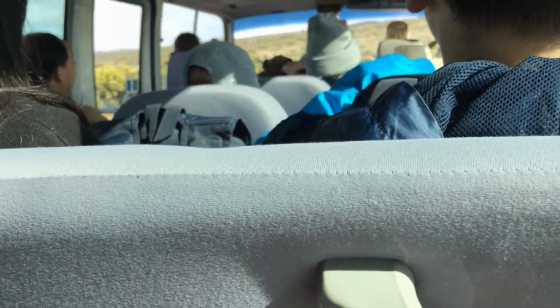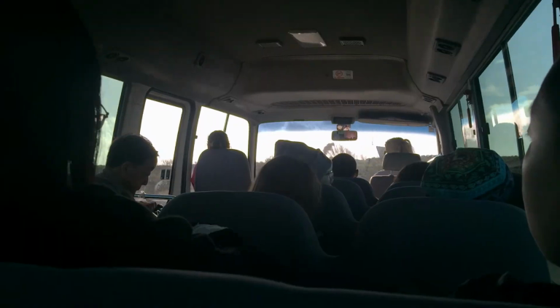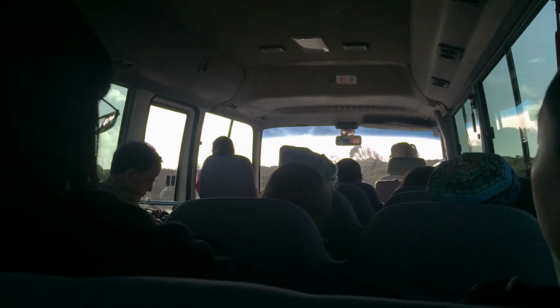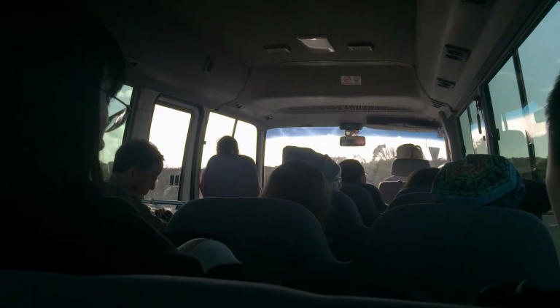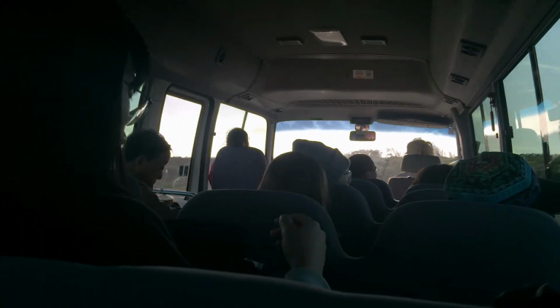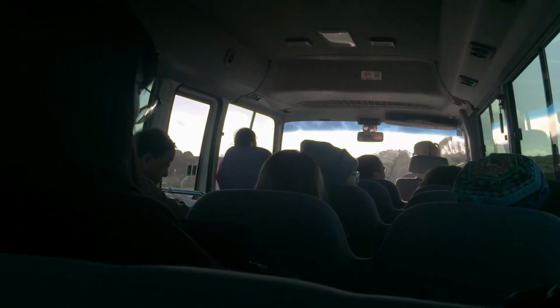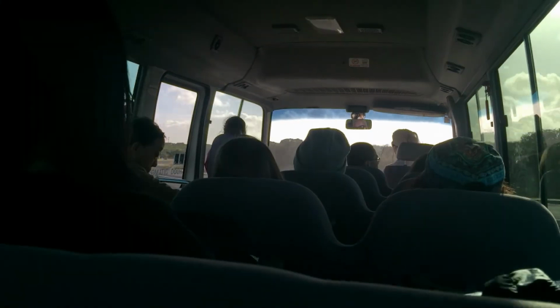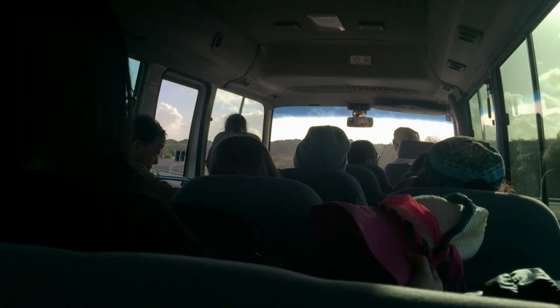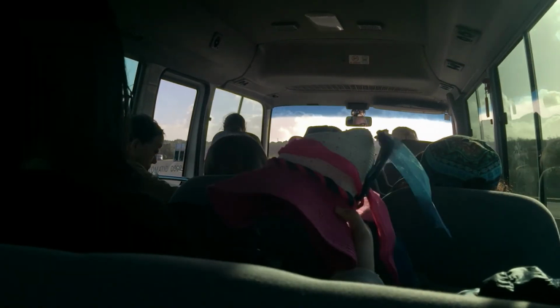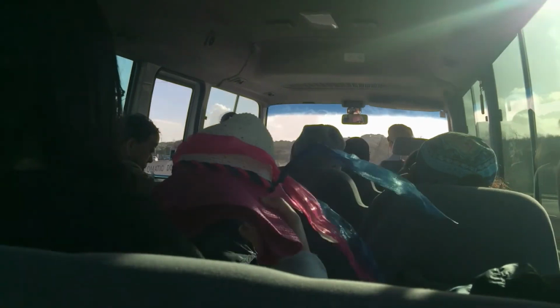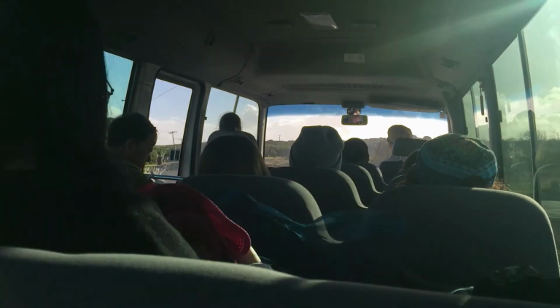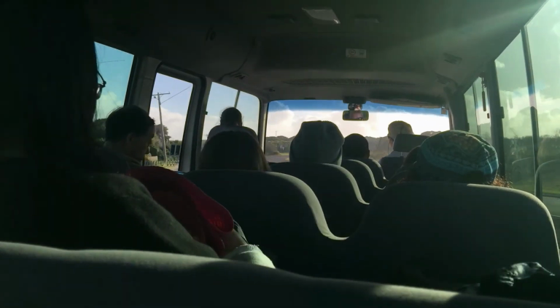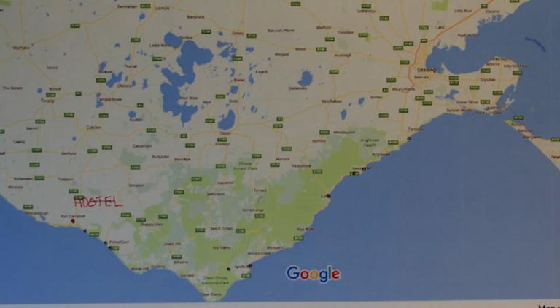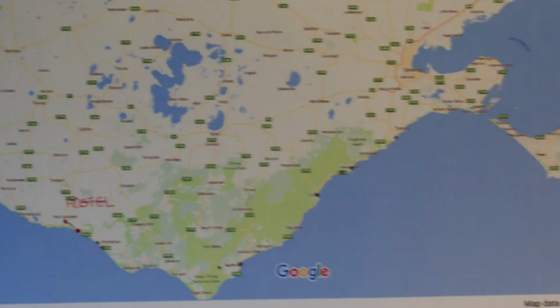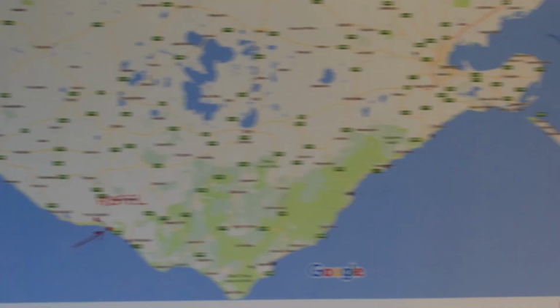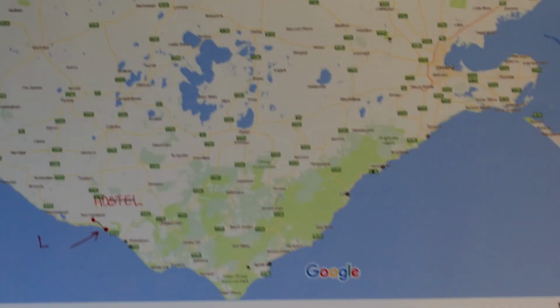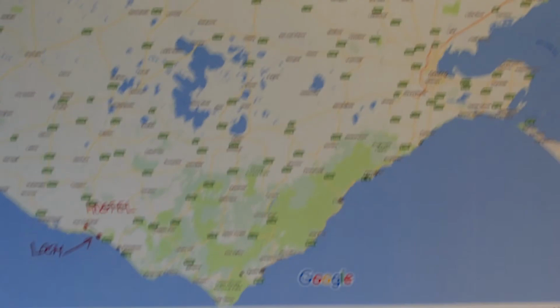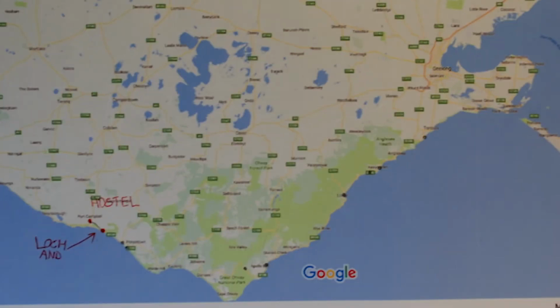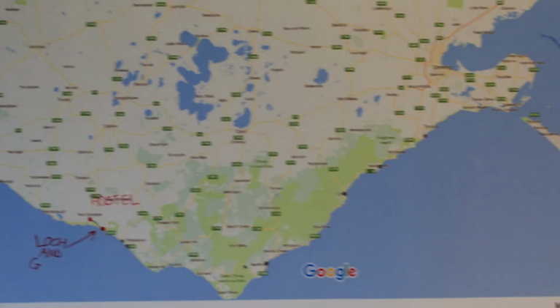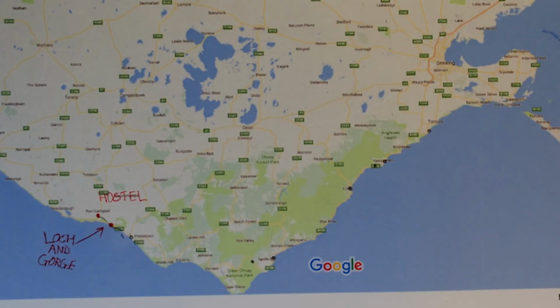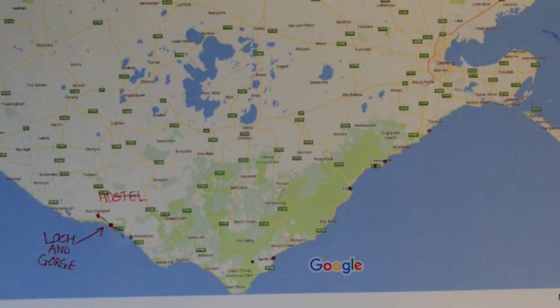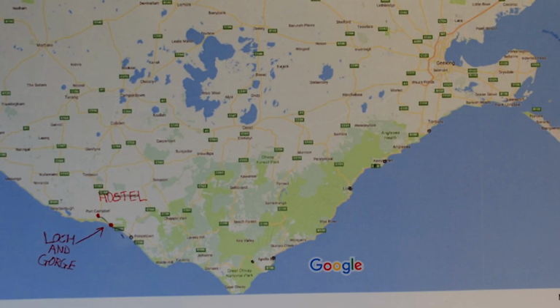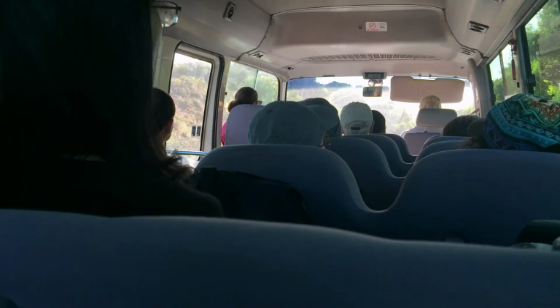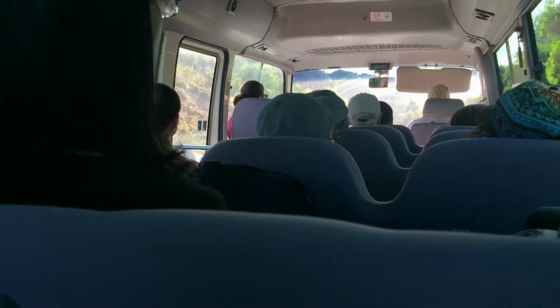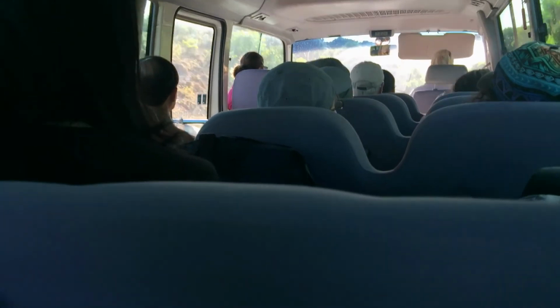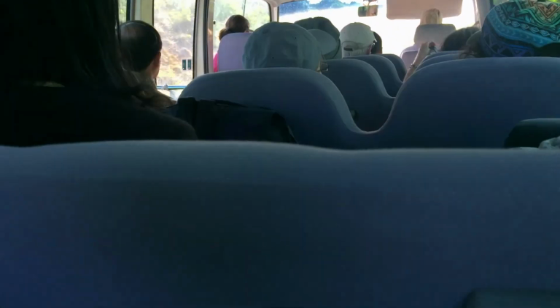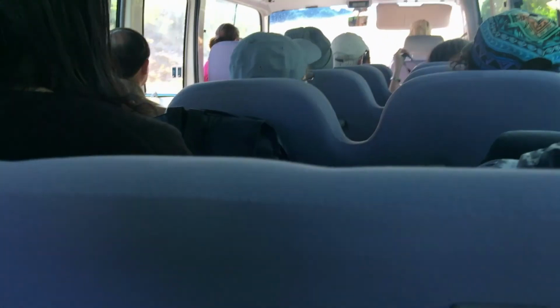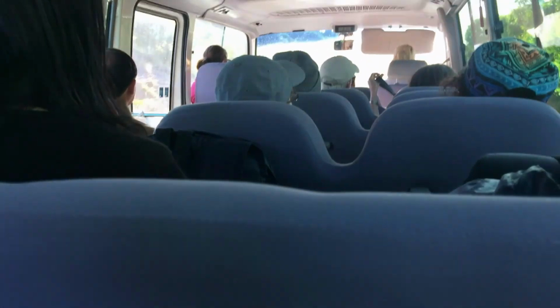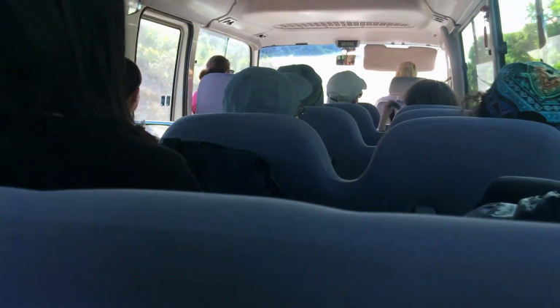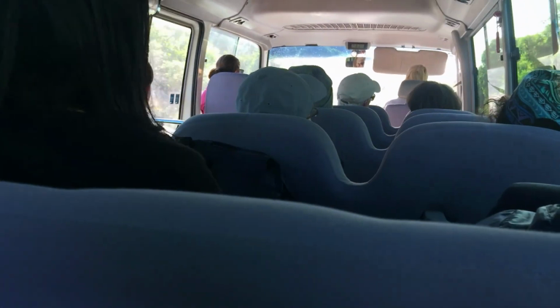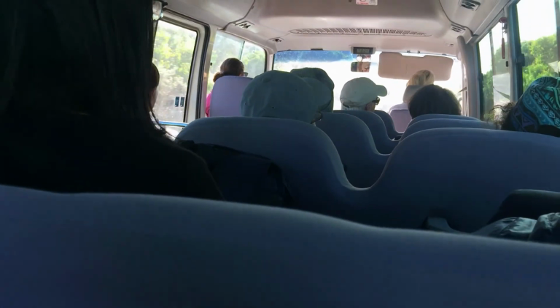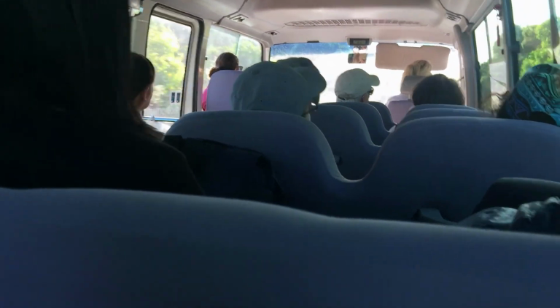First up we're heading to Loch Ard Gorge. Oh, there's a wallaby on the right, guys — see?